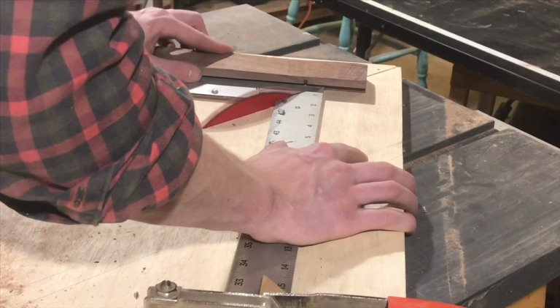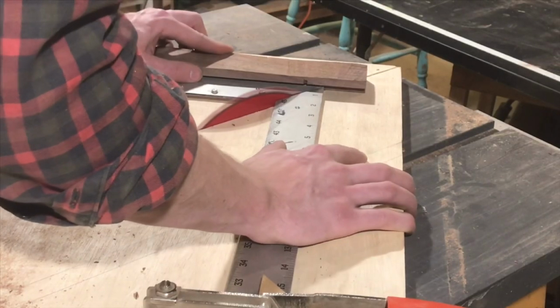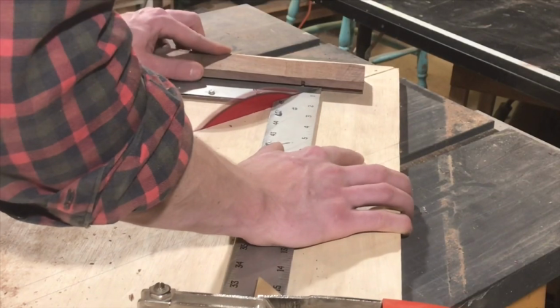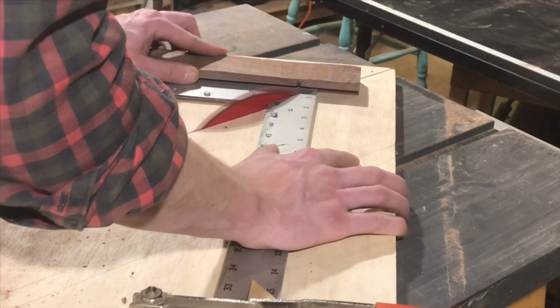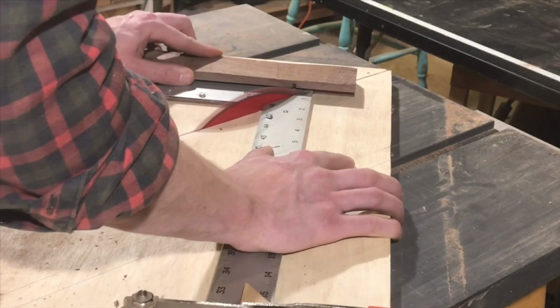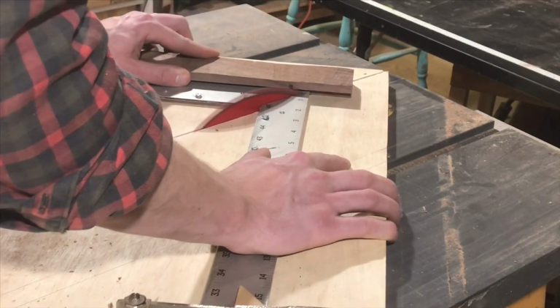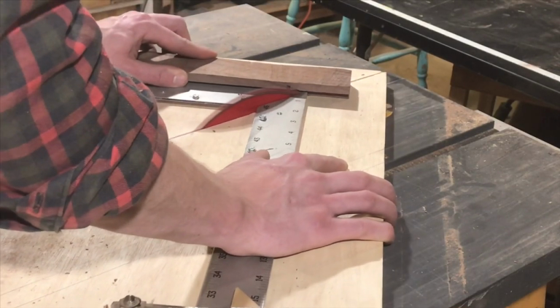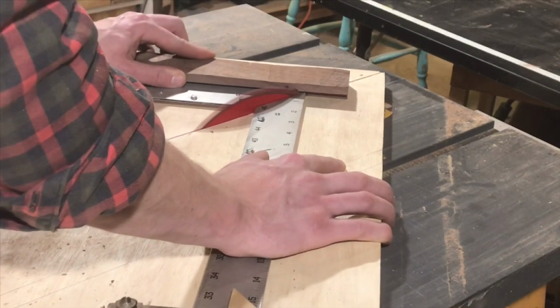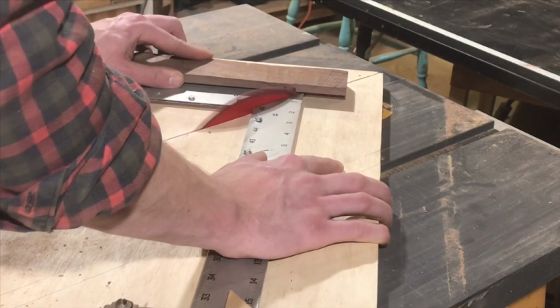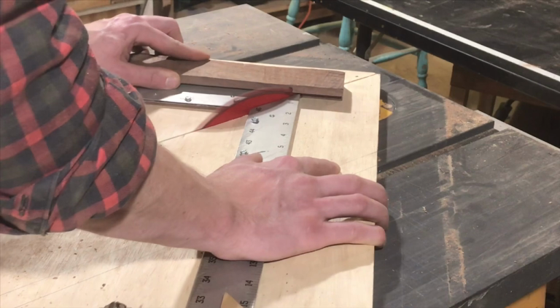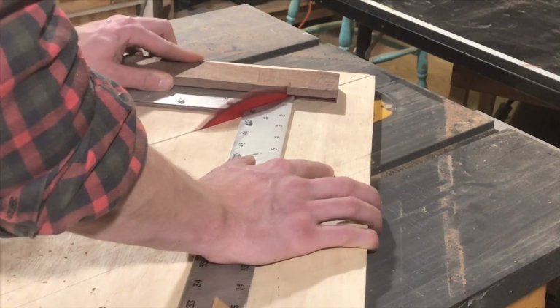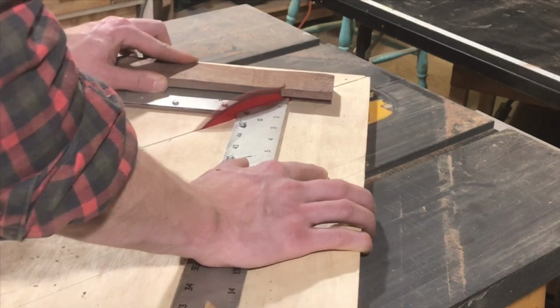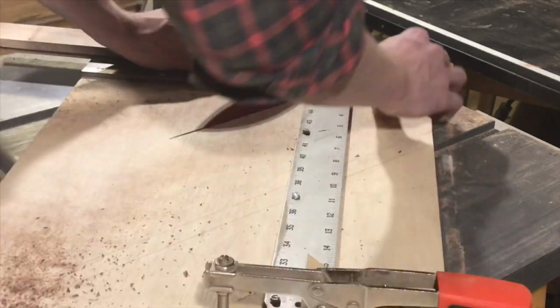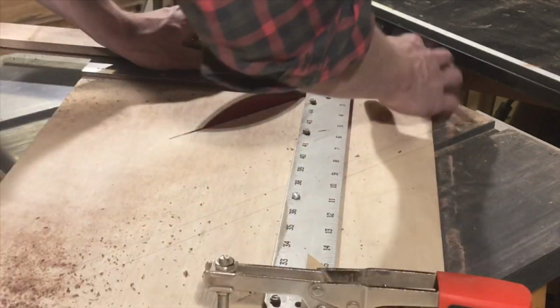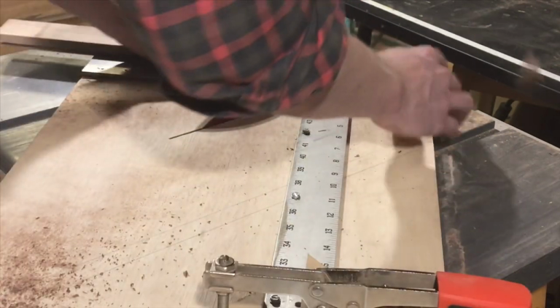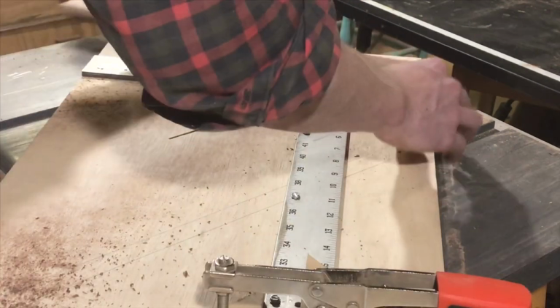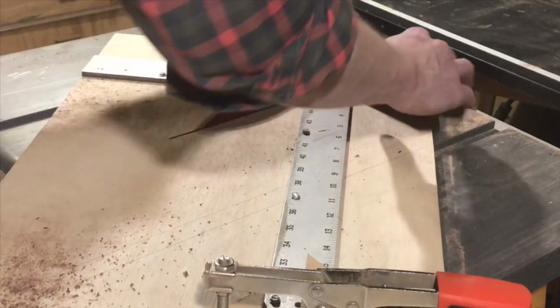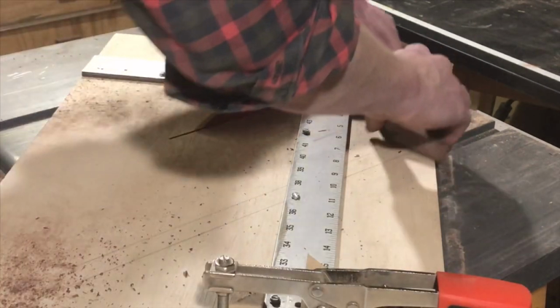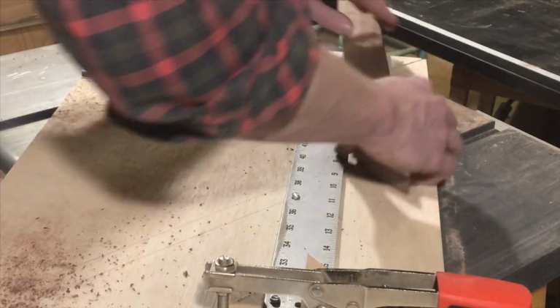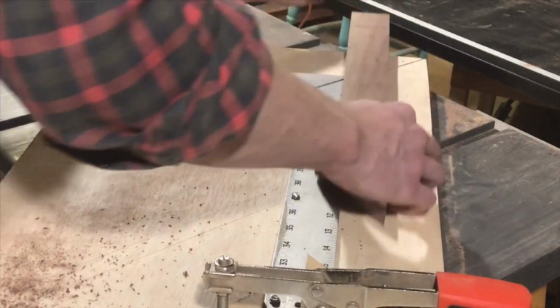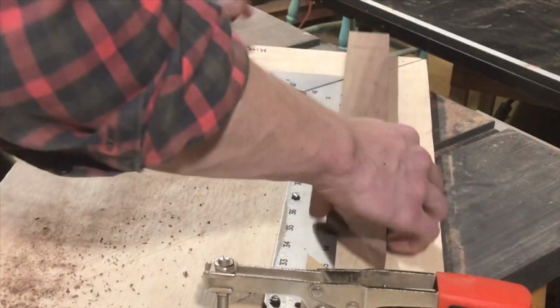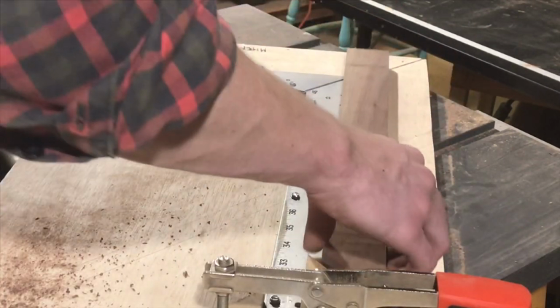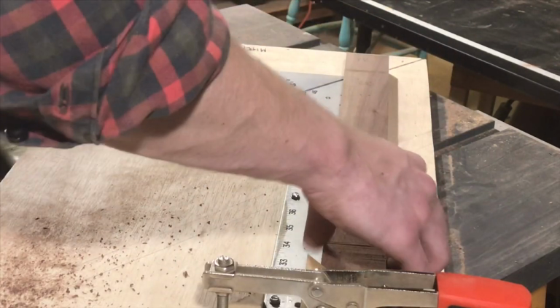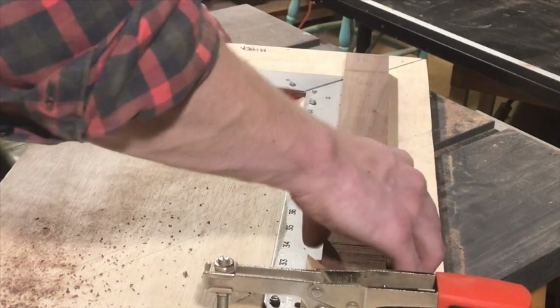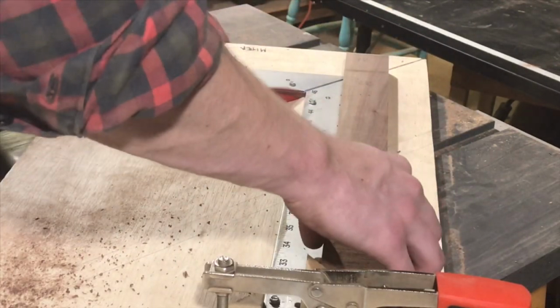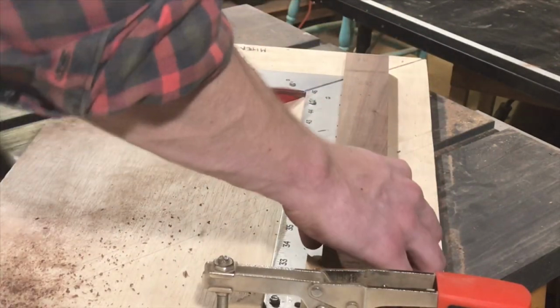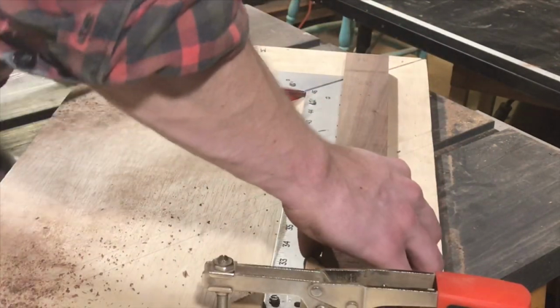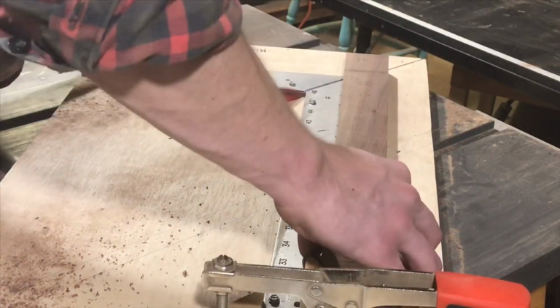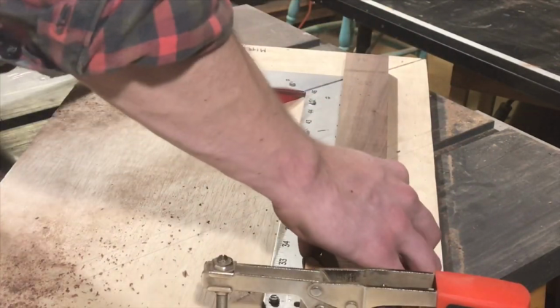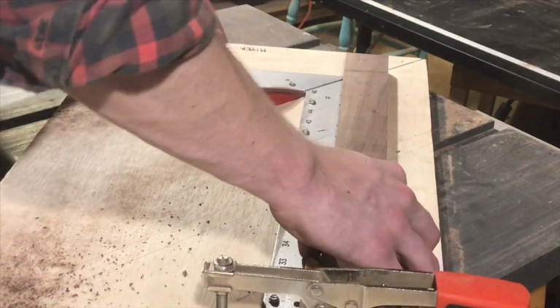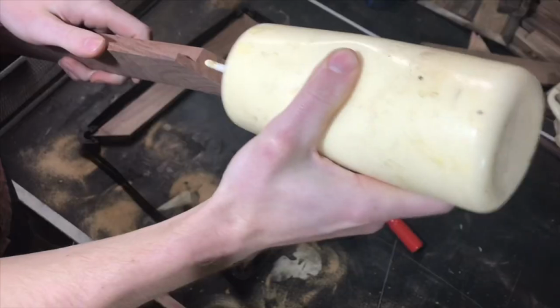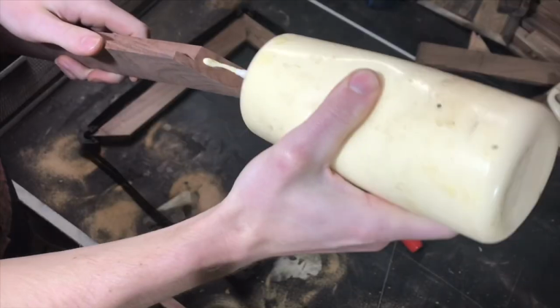David Picciuto's channel, Make Something, has a video on how to make this miter sled for your table saw and how to use it correctly.